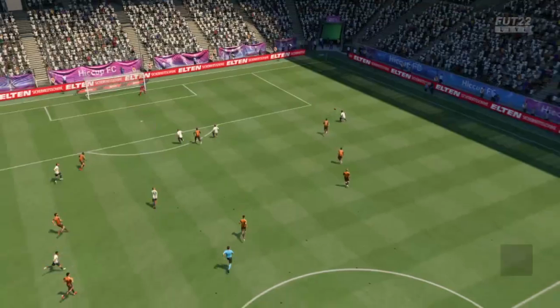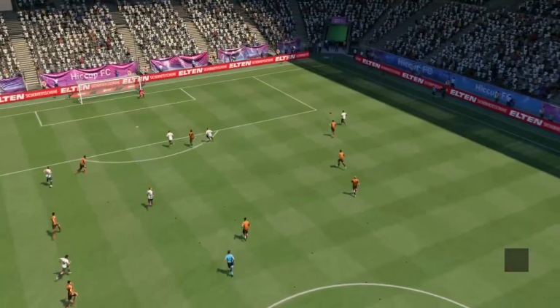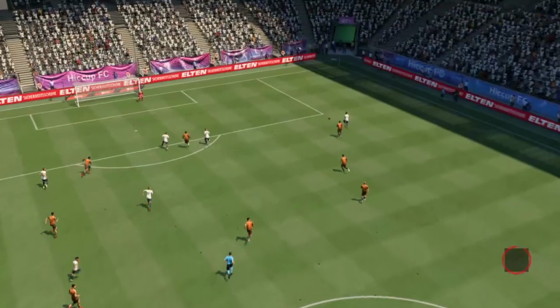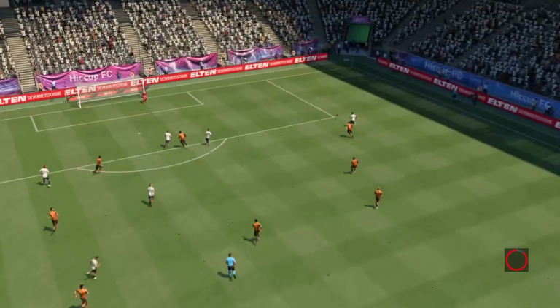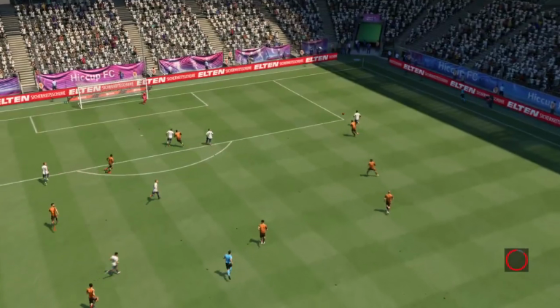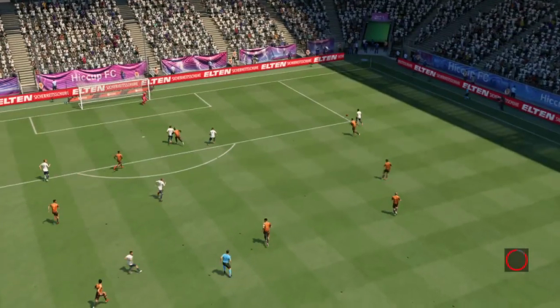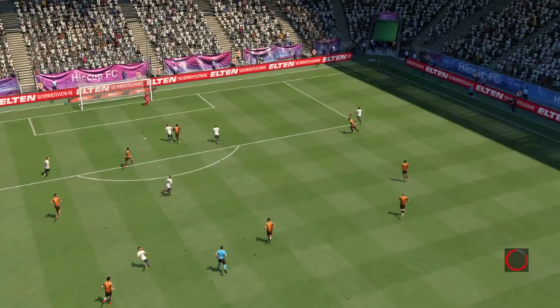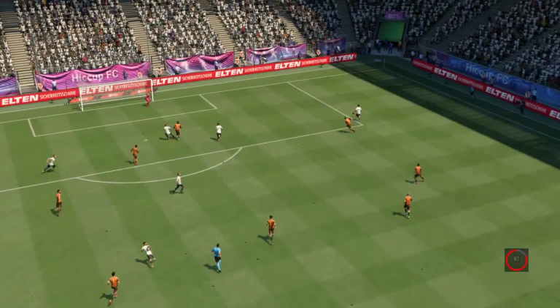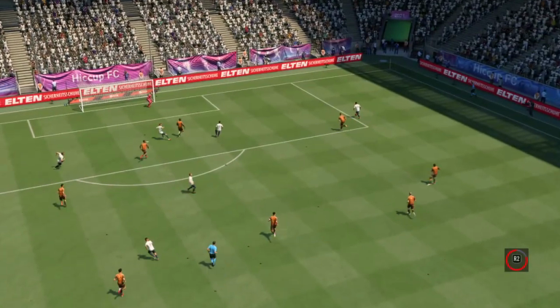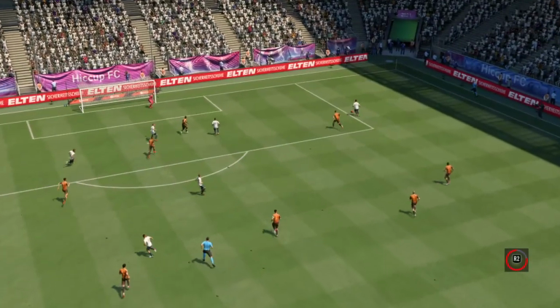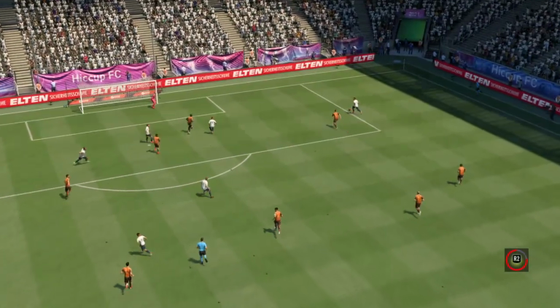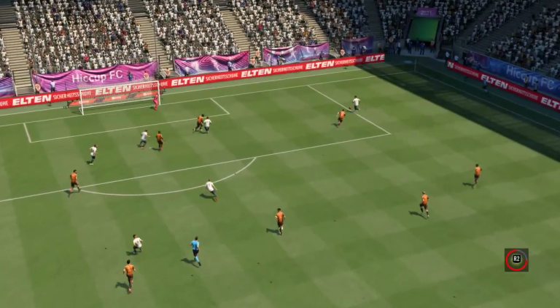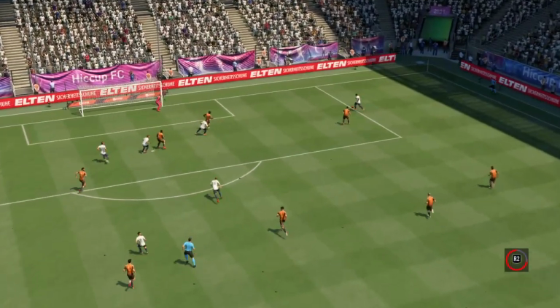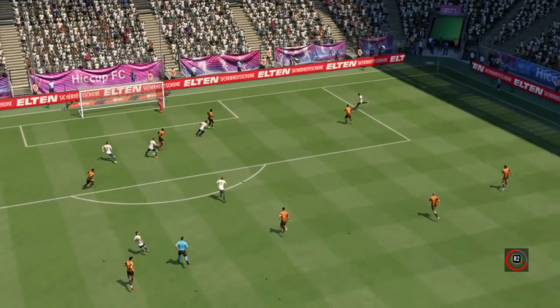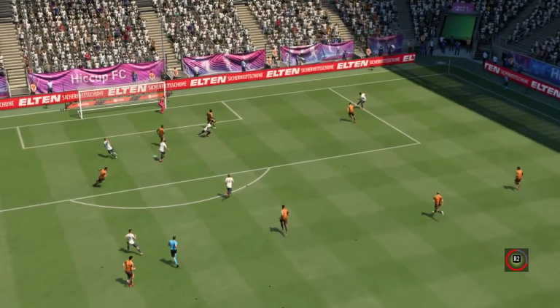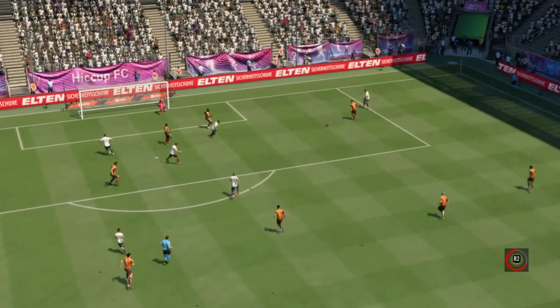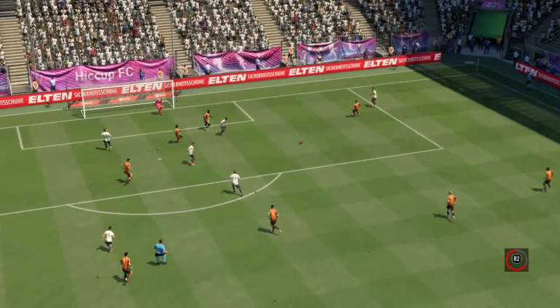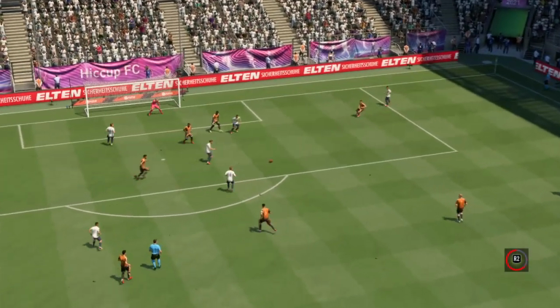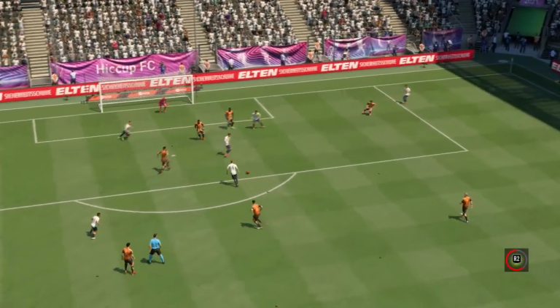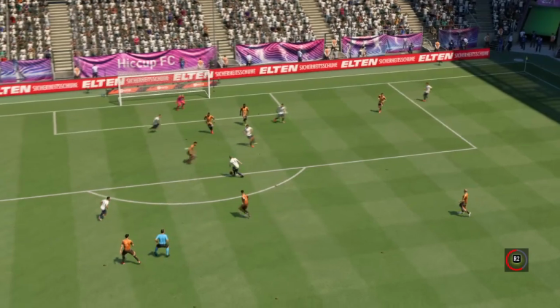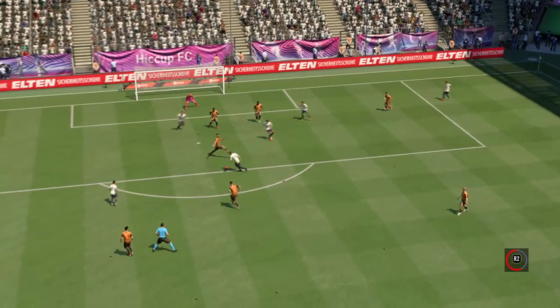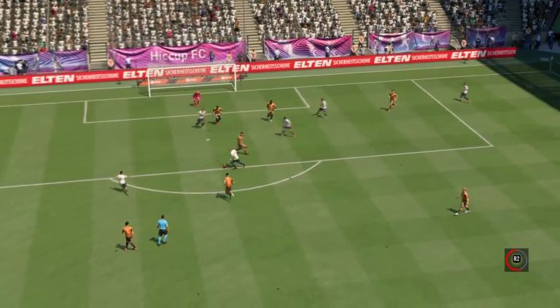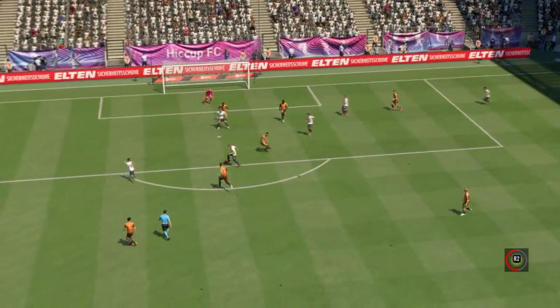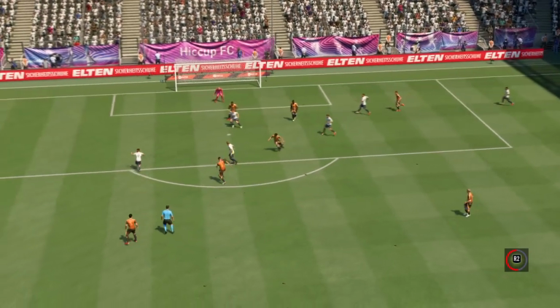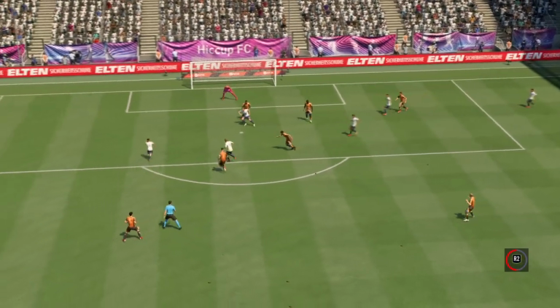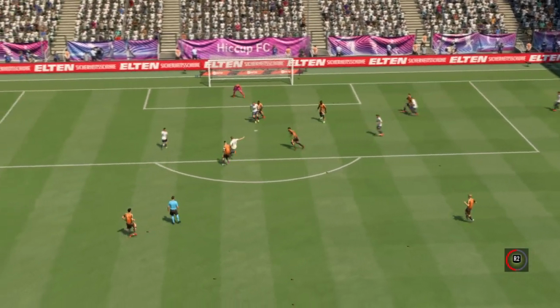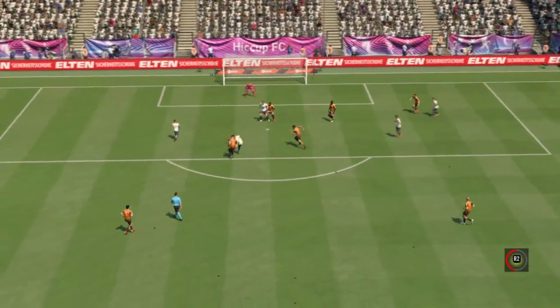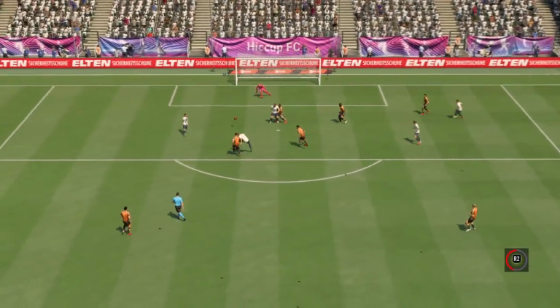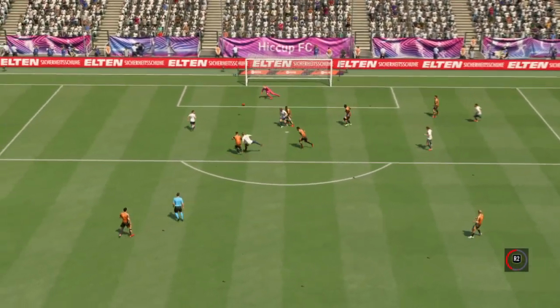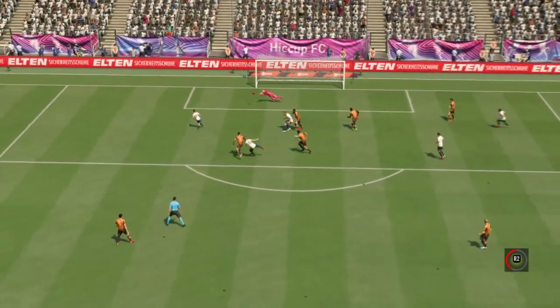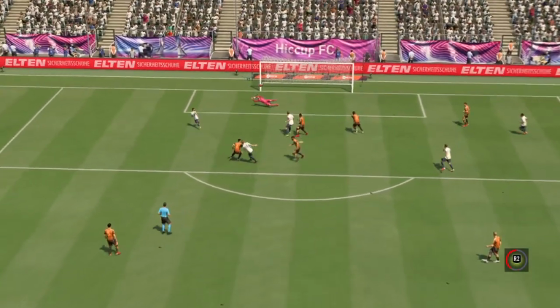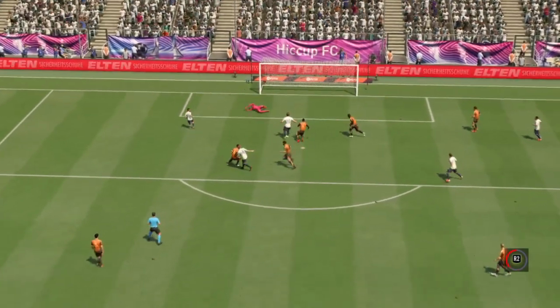Well, it's lovely technique, as you can see. He just wraps his foot around the ball and bends it beyond the keeper. That's a good goal.